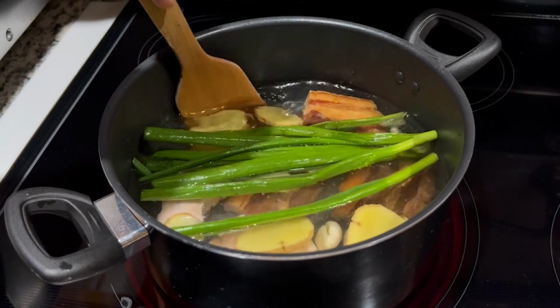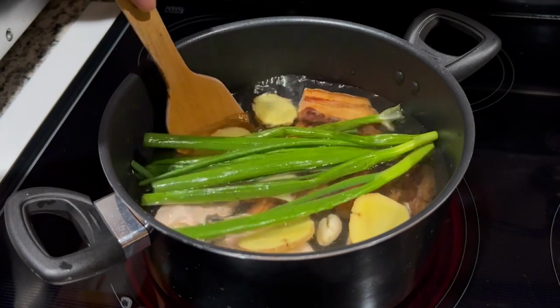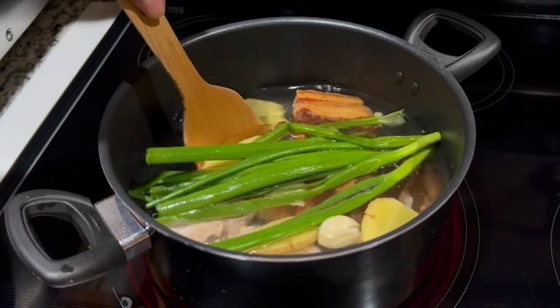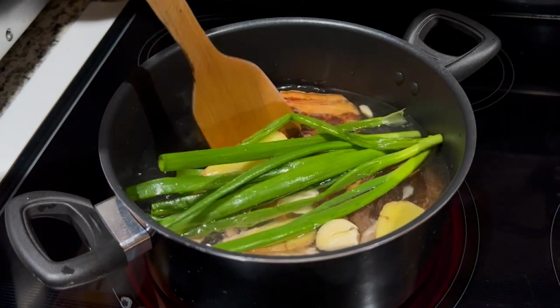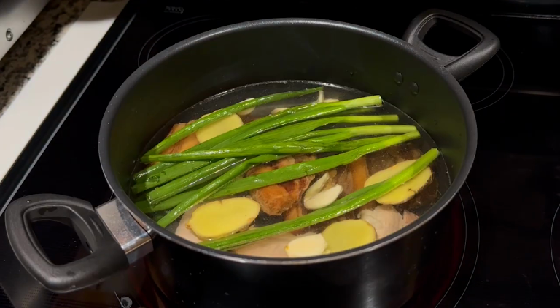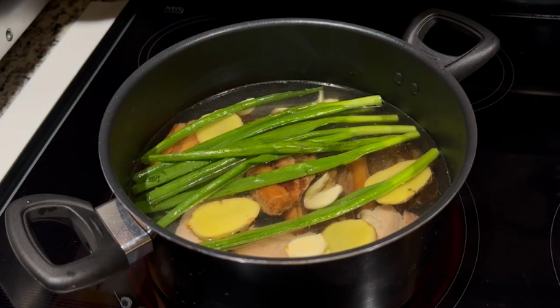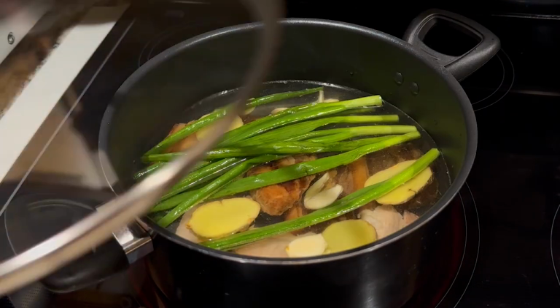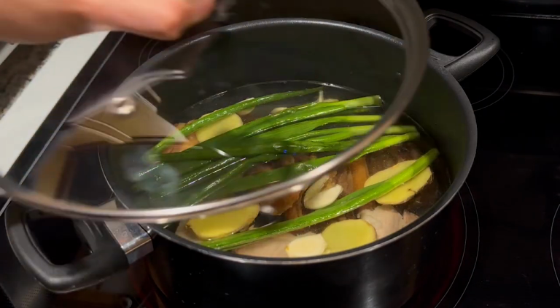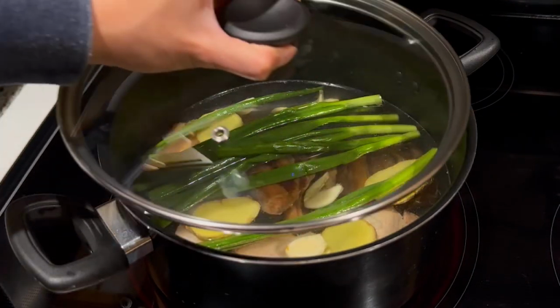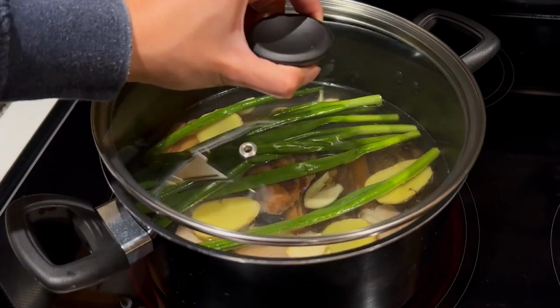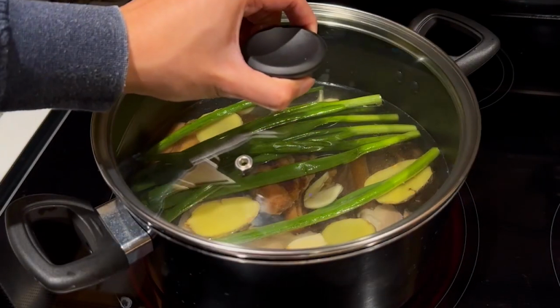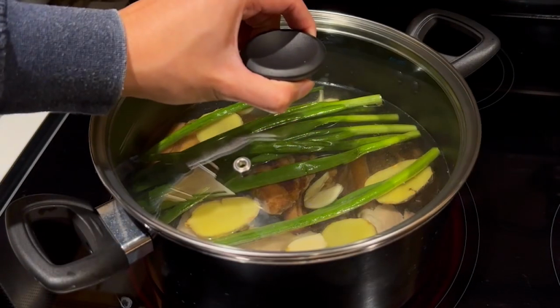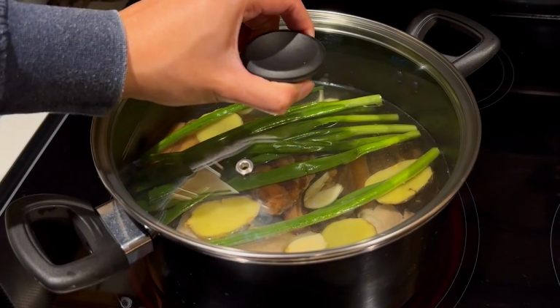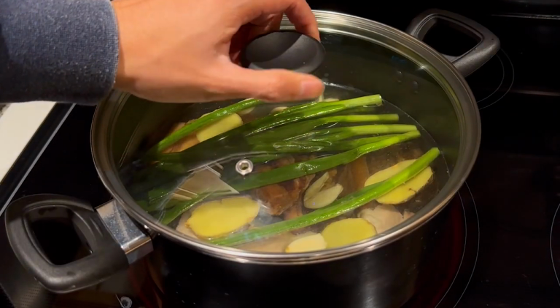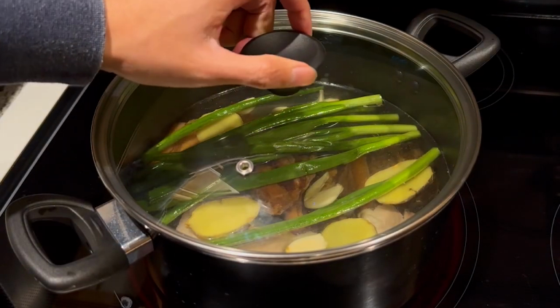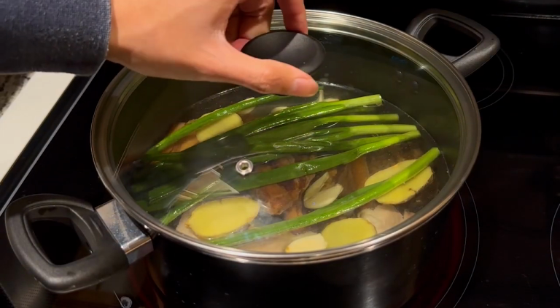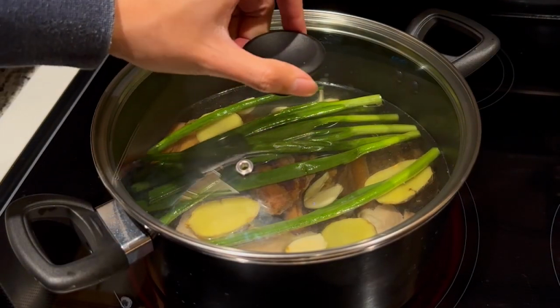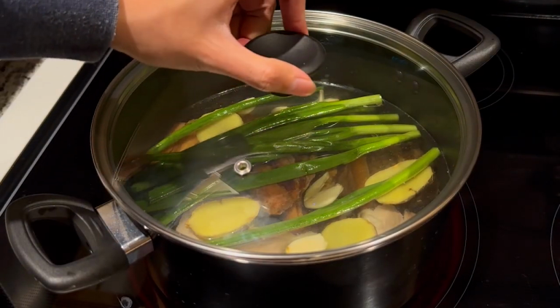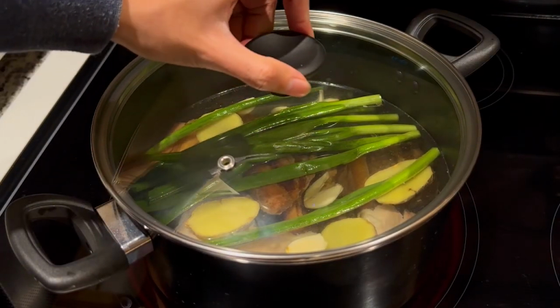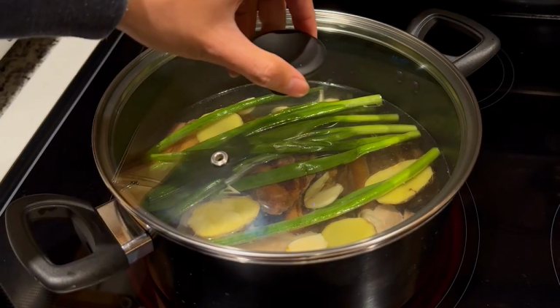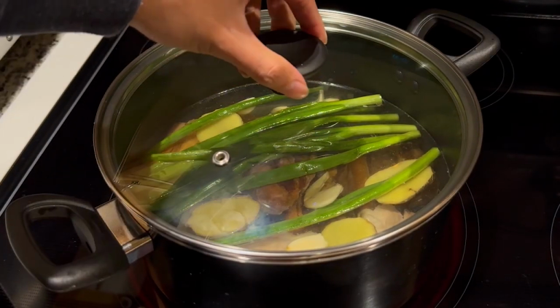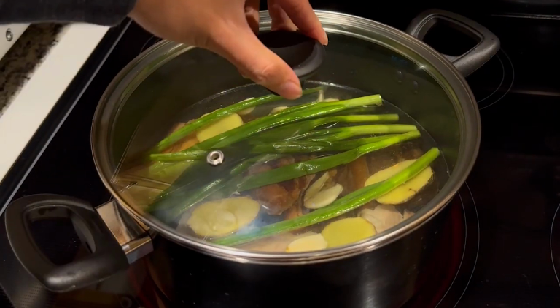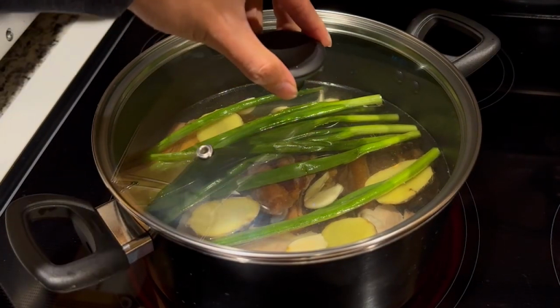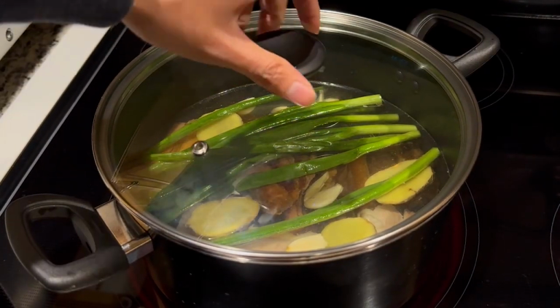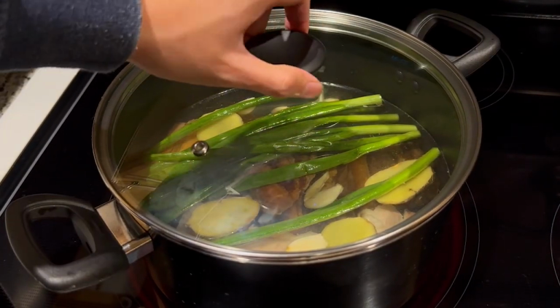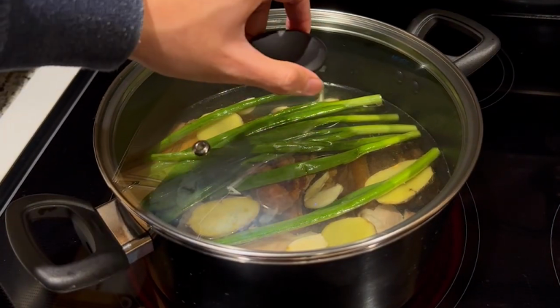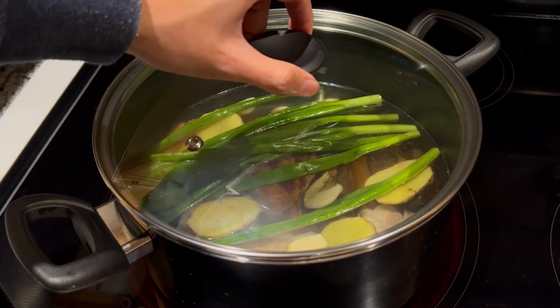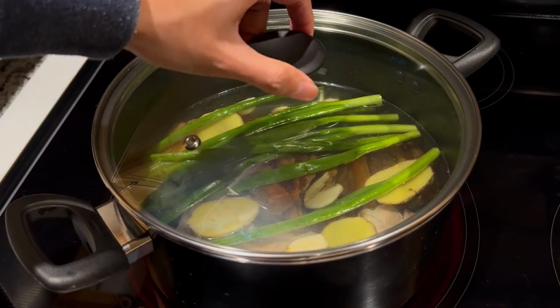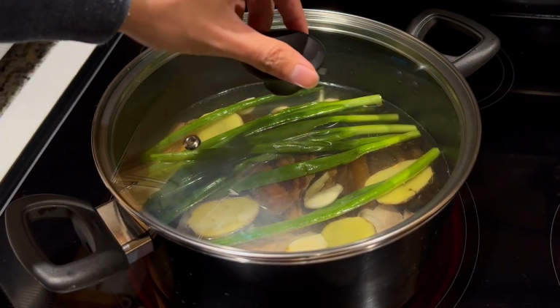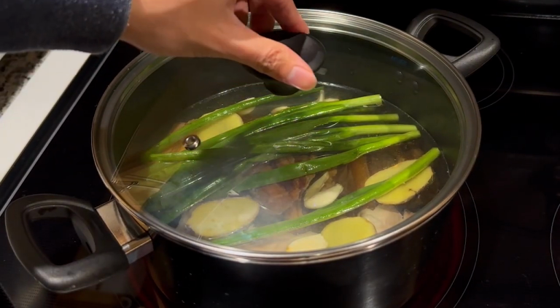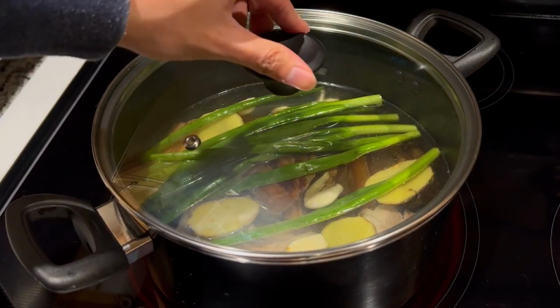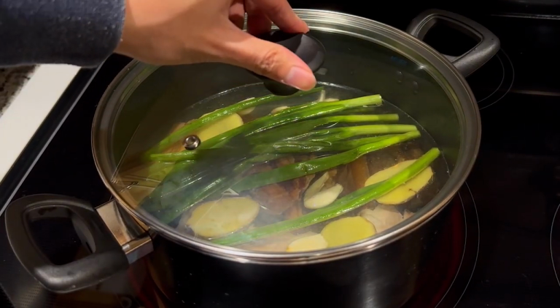Bring the water up to a boil and then reduce the heat to a simmer. Let the soup simmer for 20 minutes.